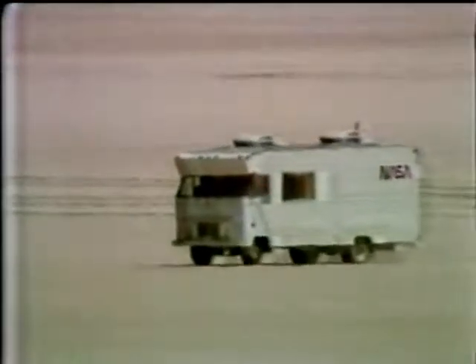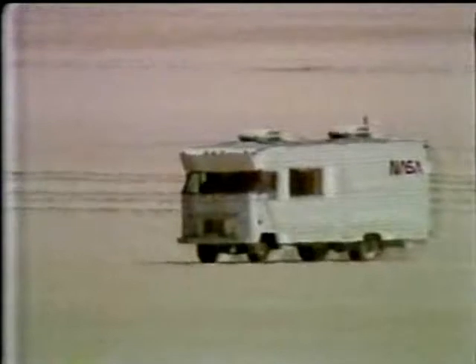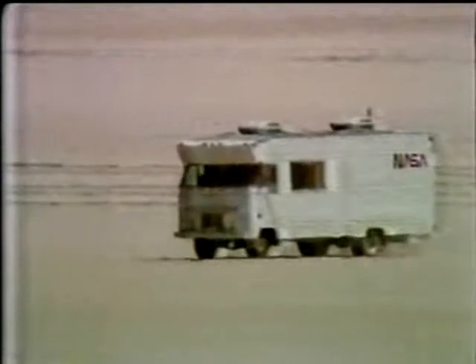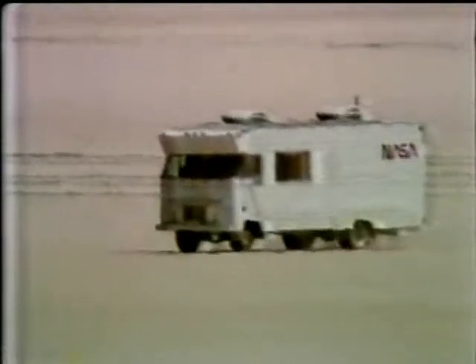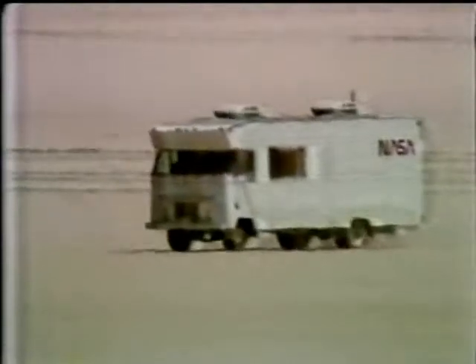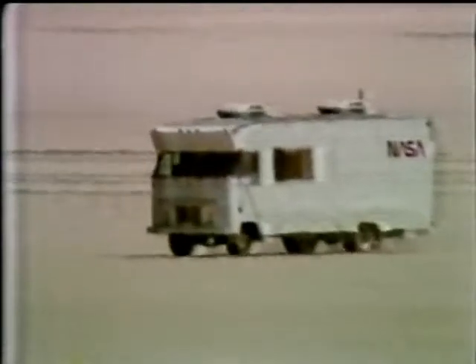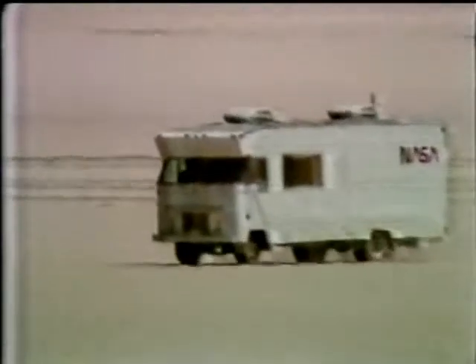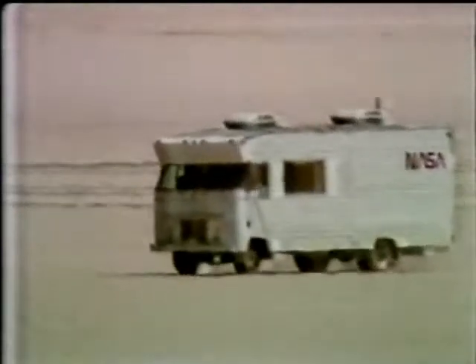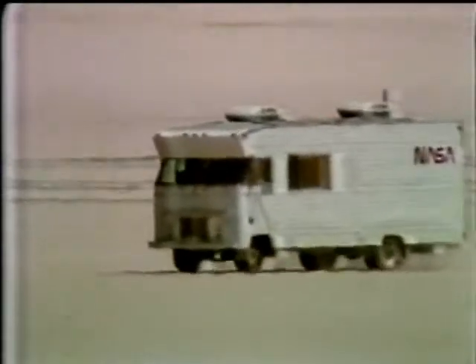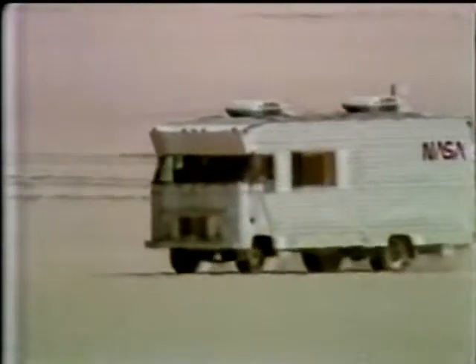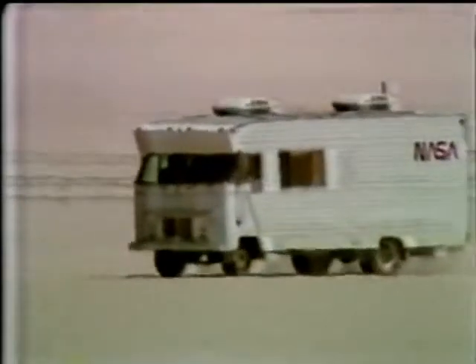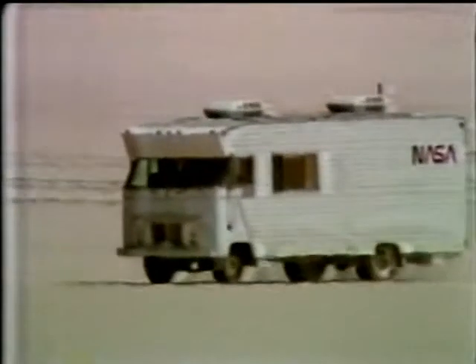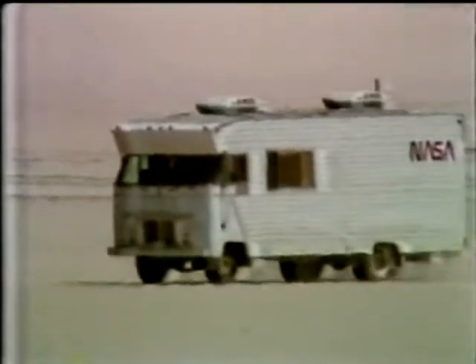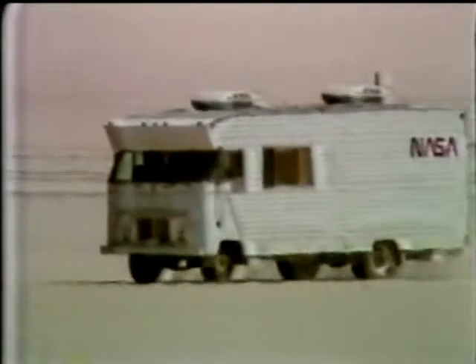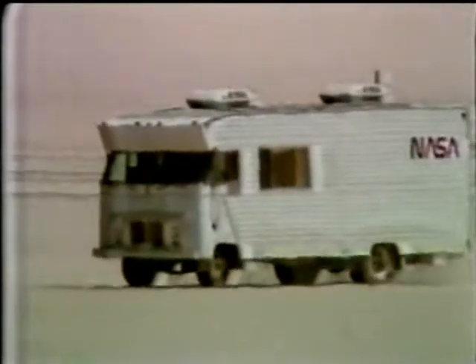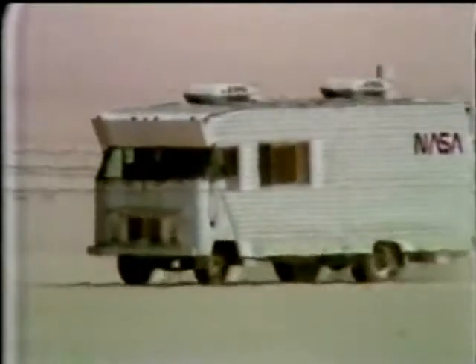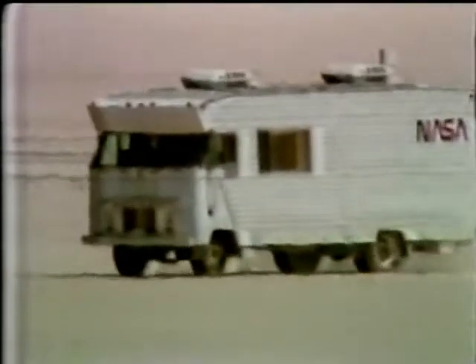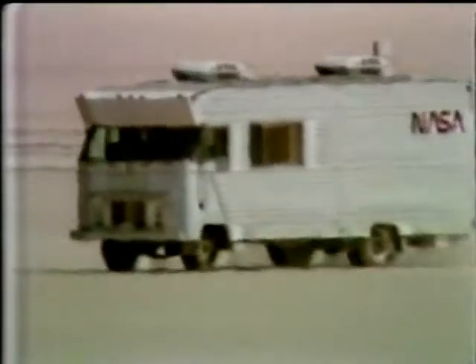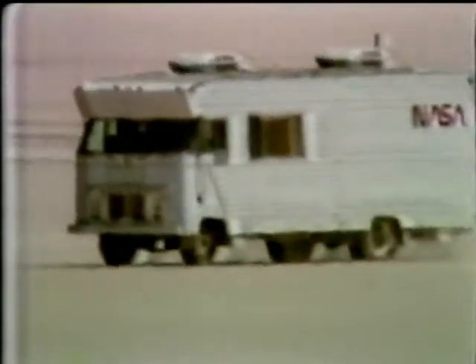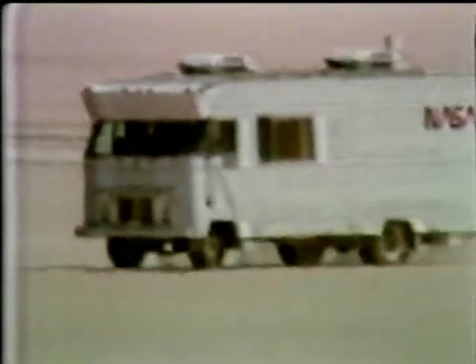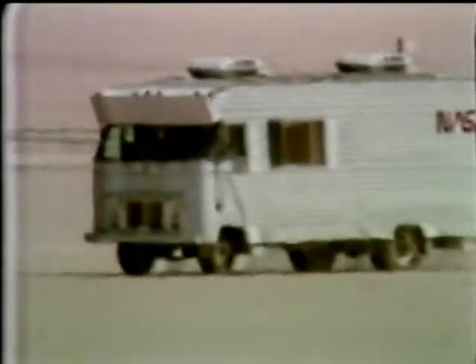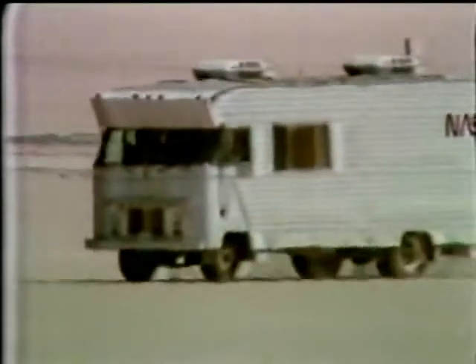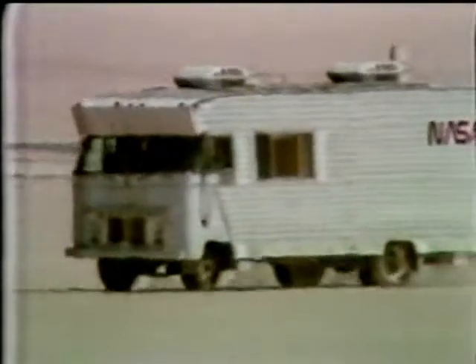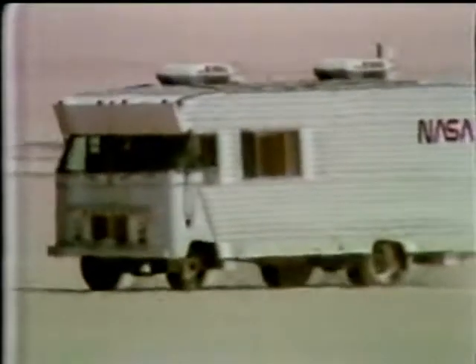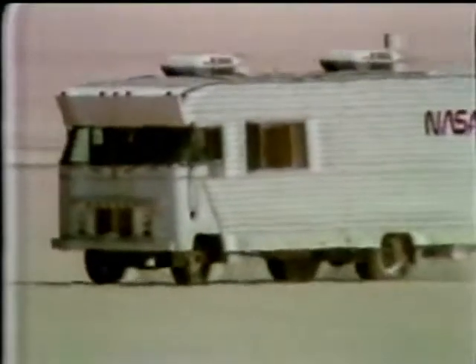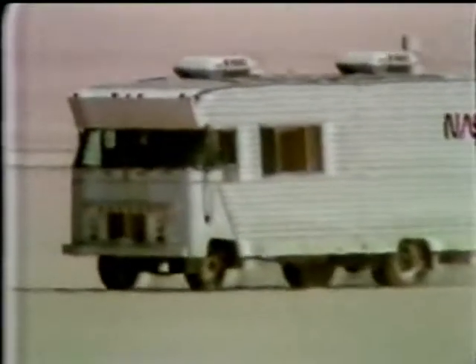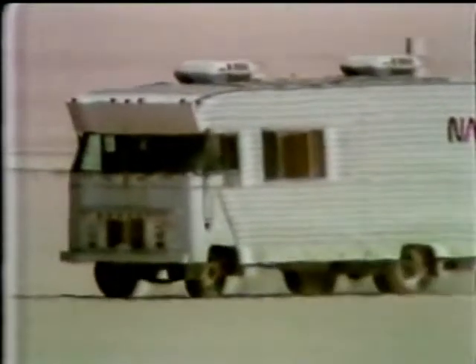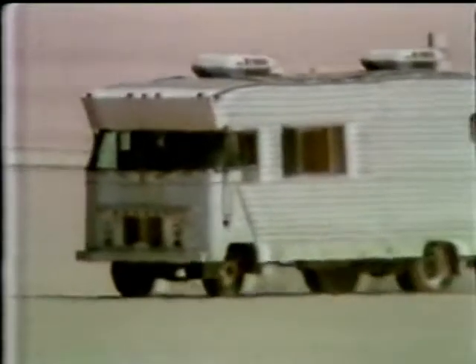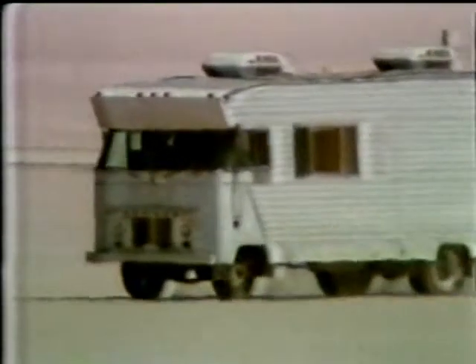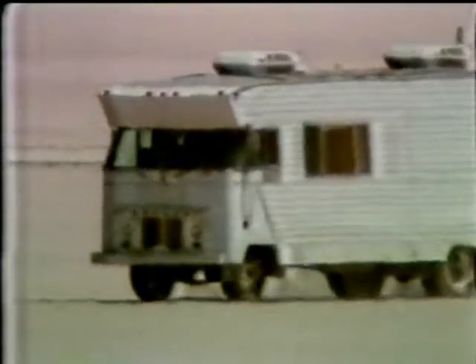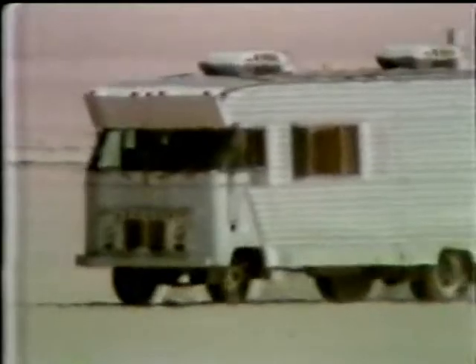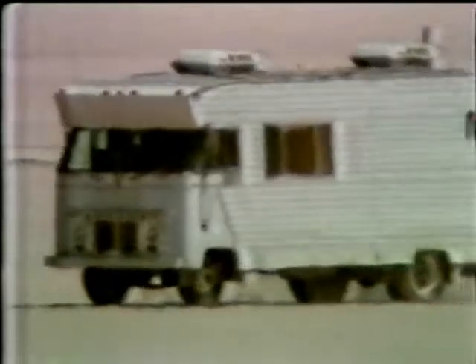And probably that's the way it should be, because if it's tougher than the simulator, it makes it that much easier in the spacecraft, doesn't it?